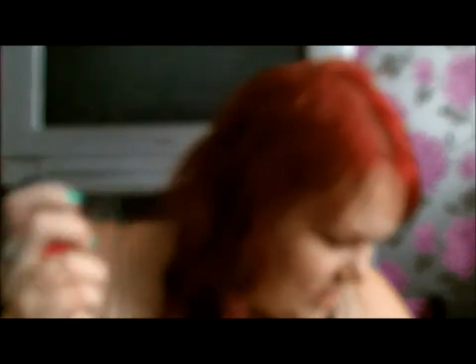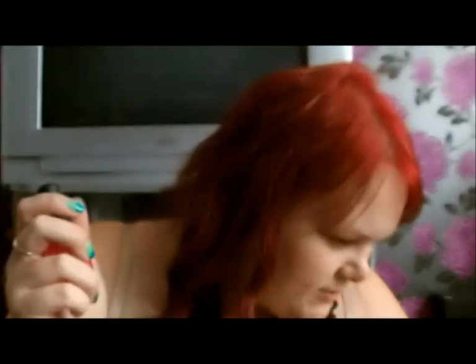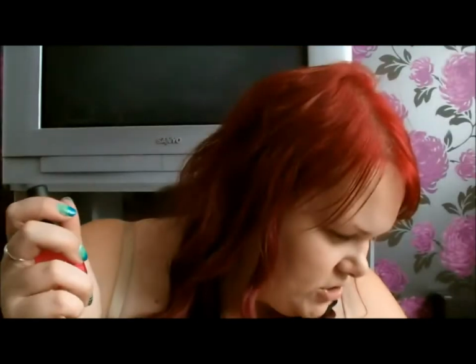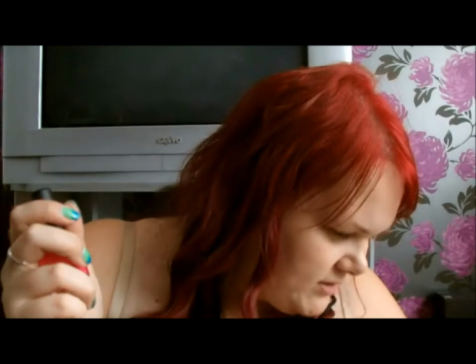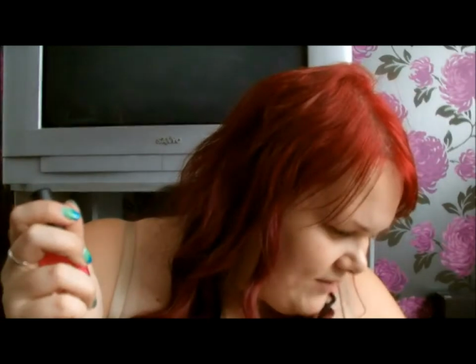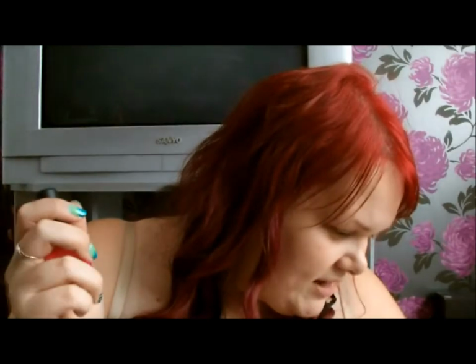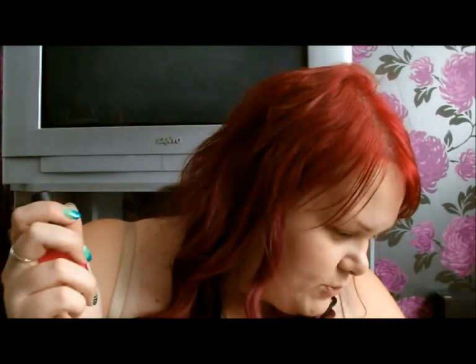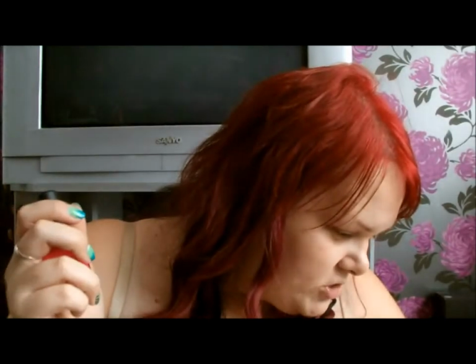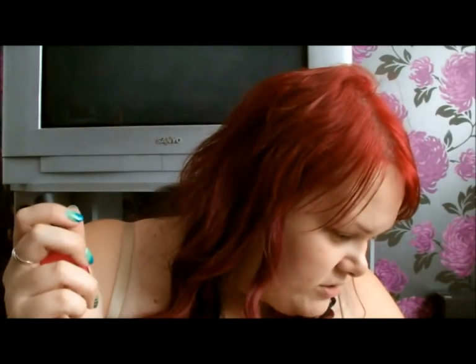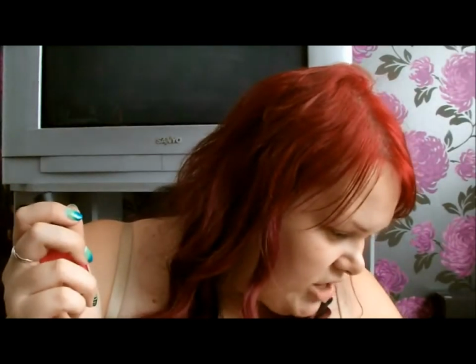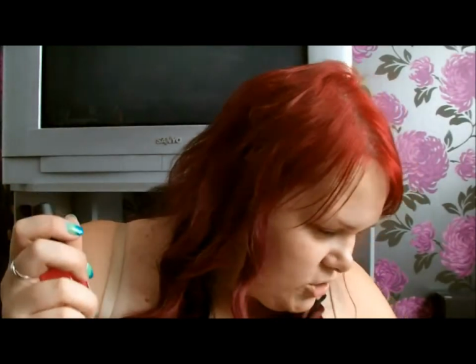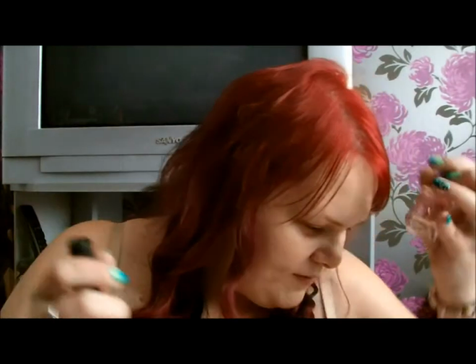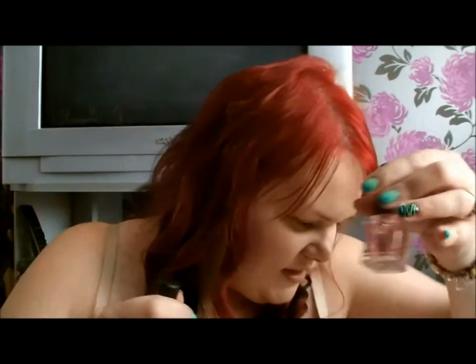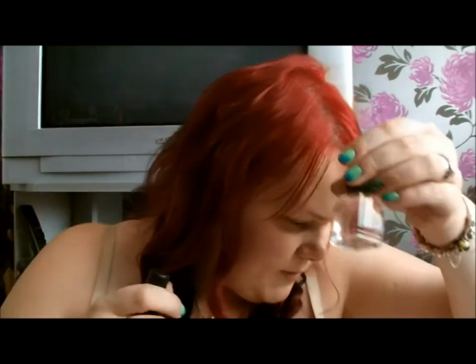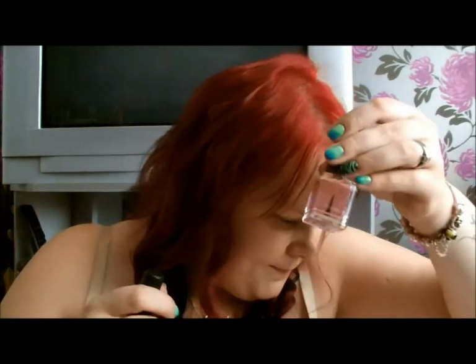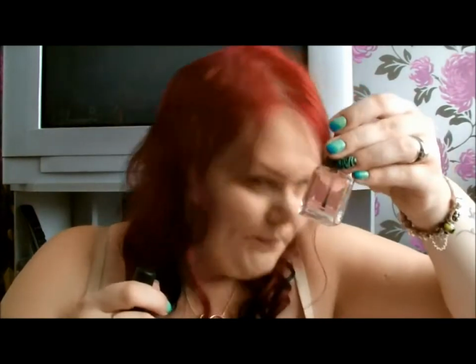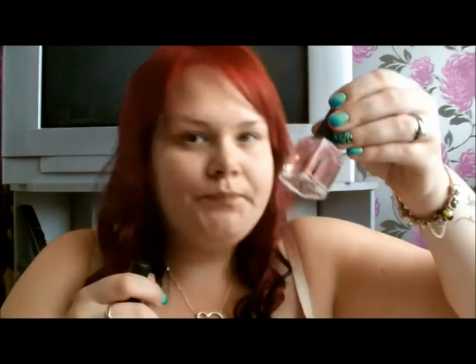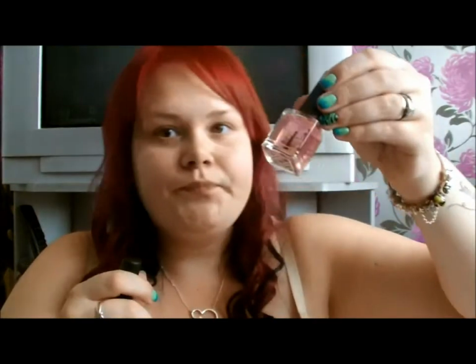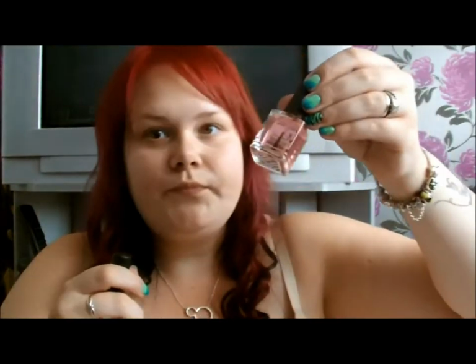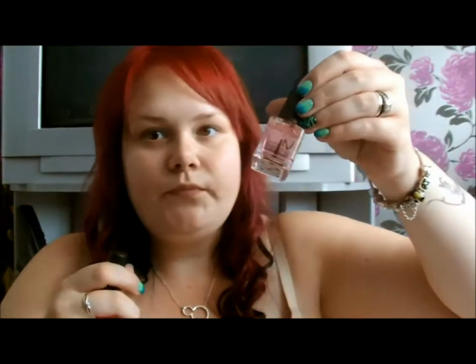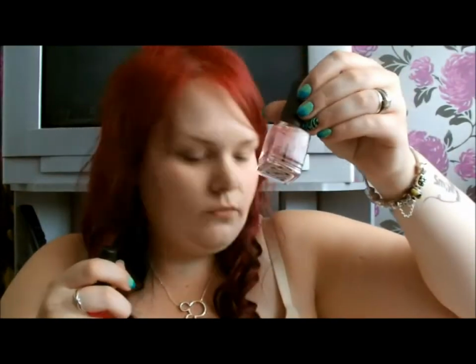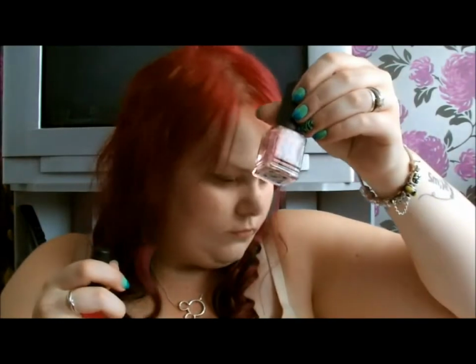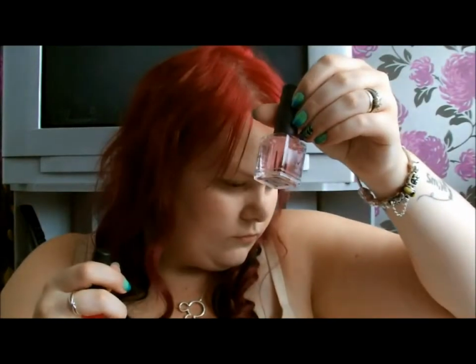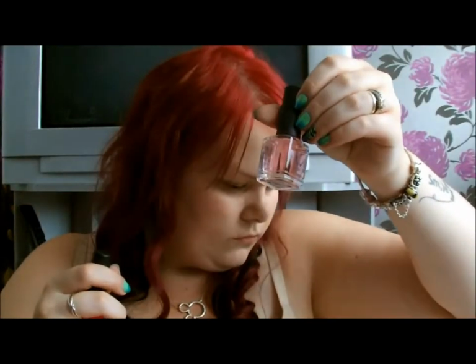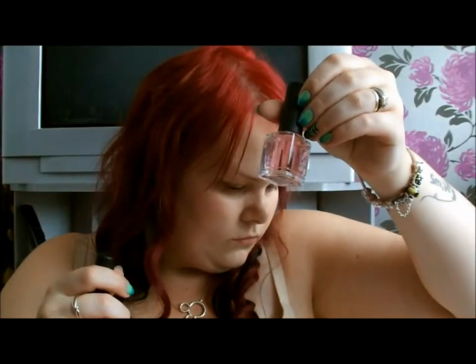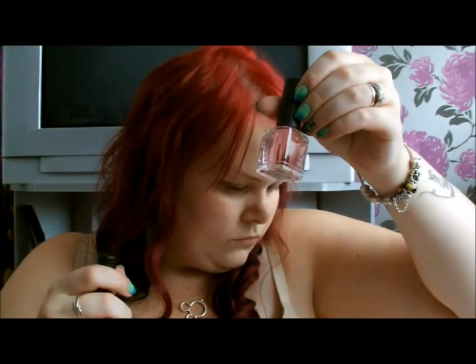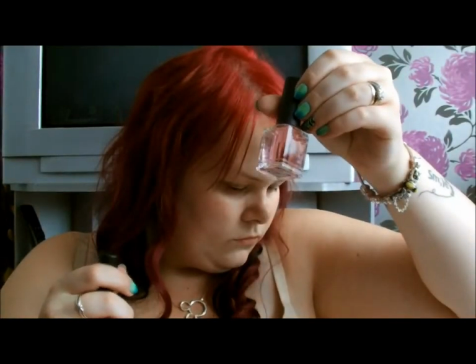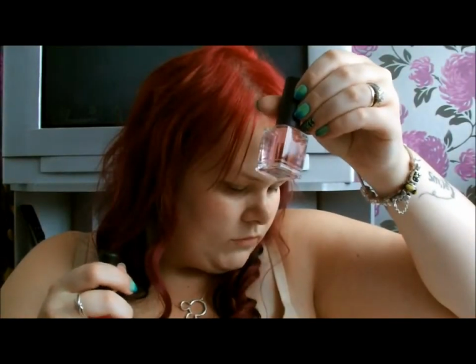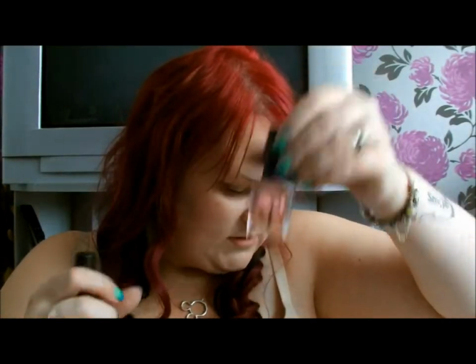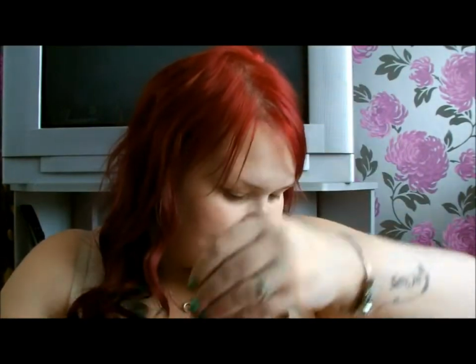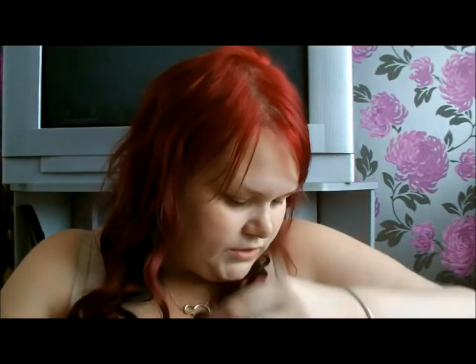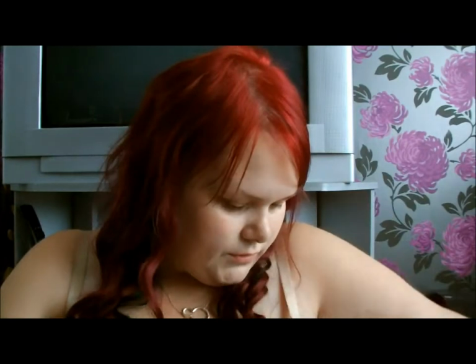These should have been £2.70 each but she's only charged me for one of them, so that's cool.